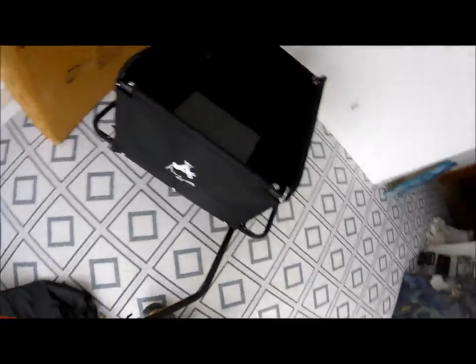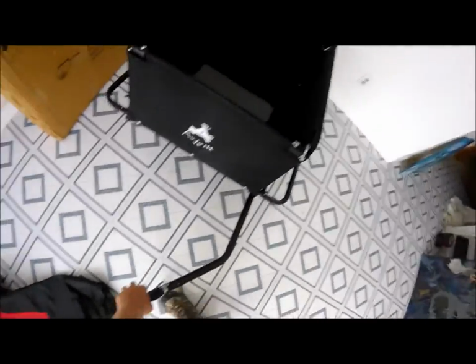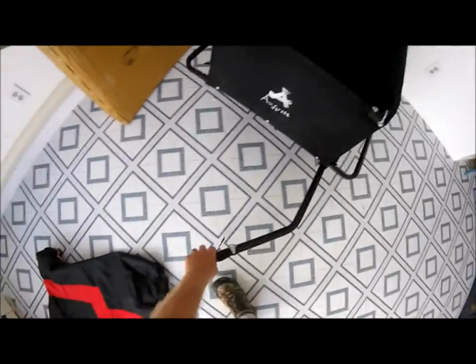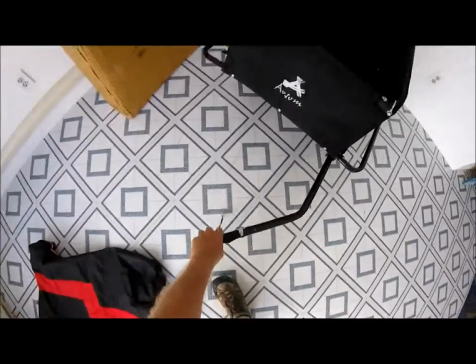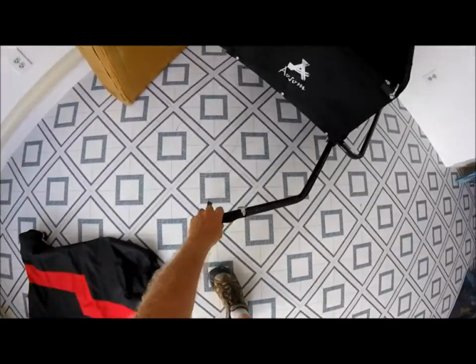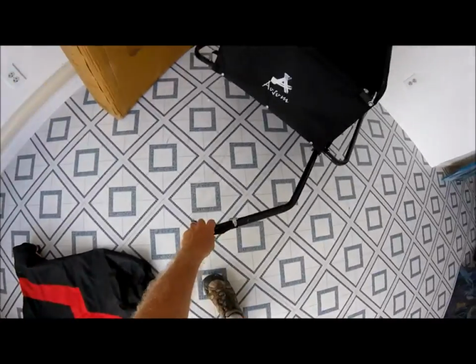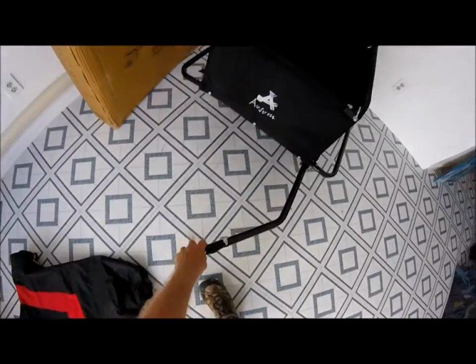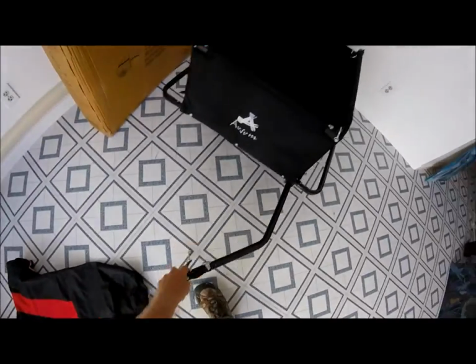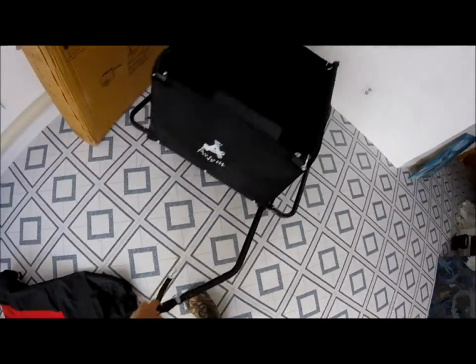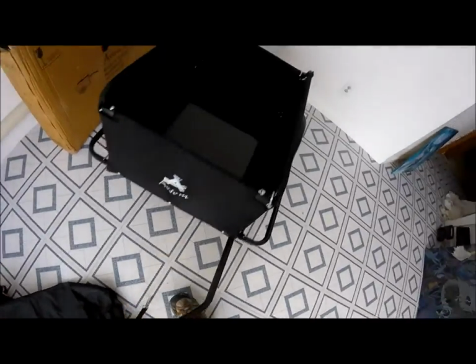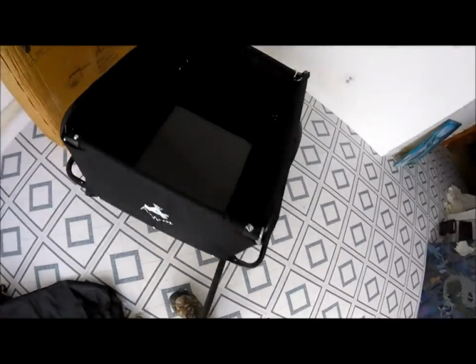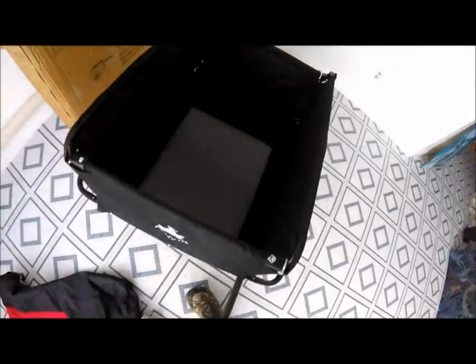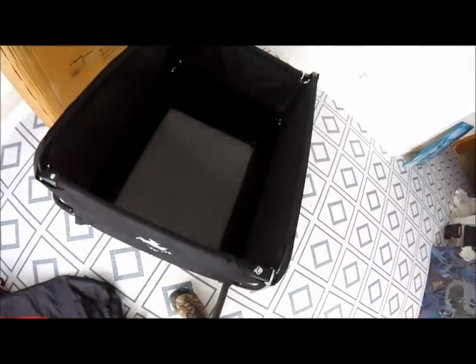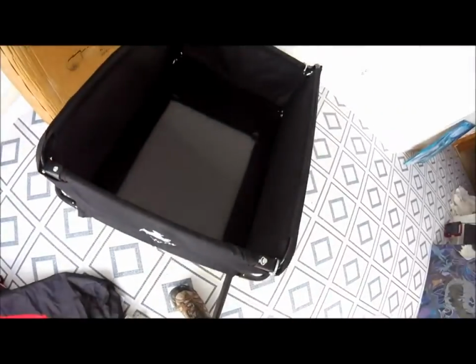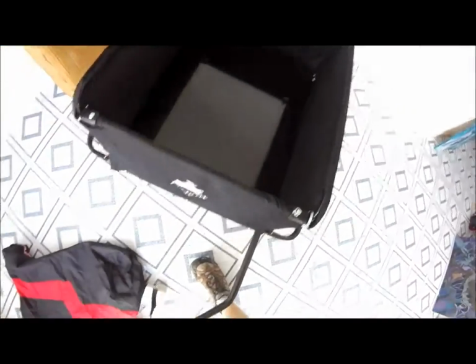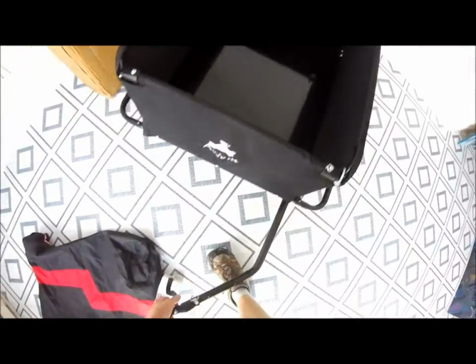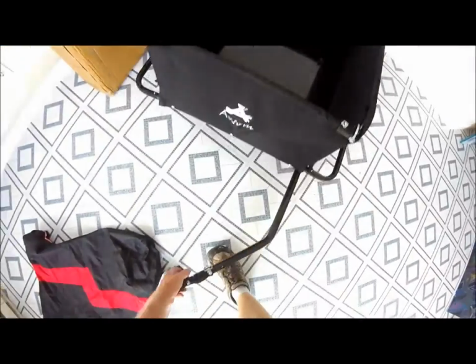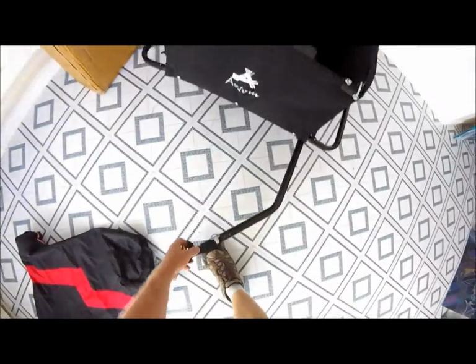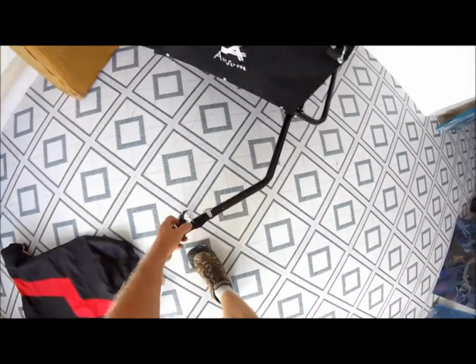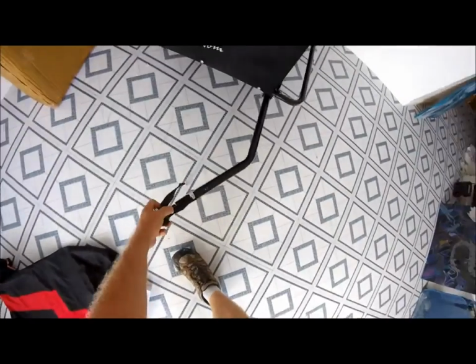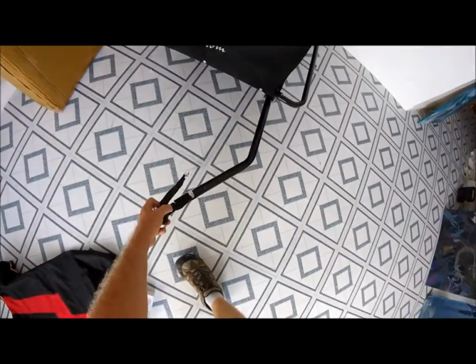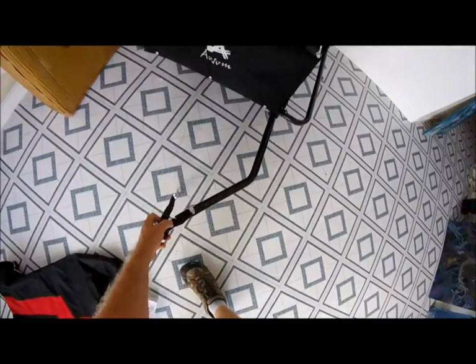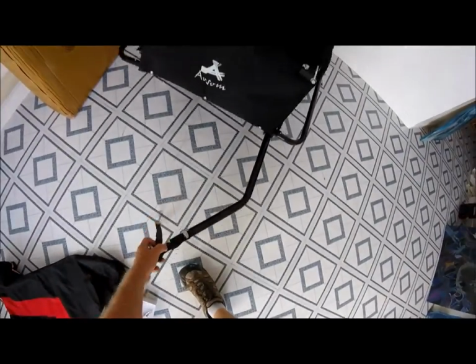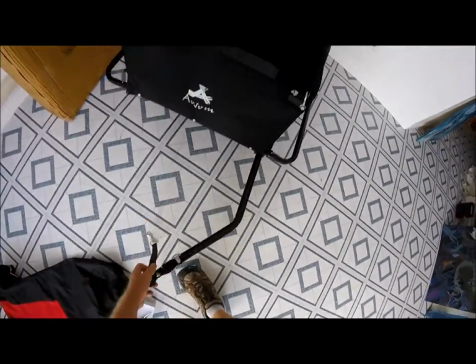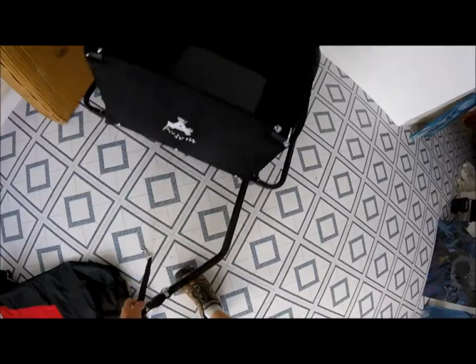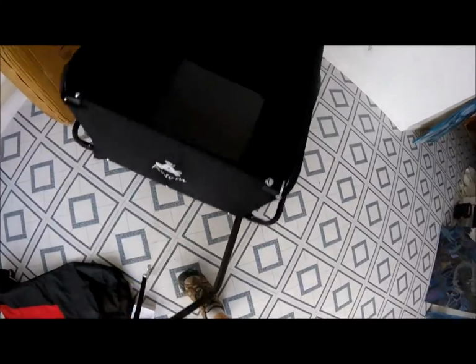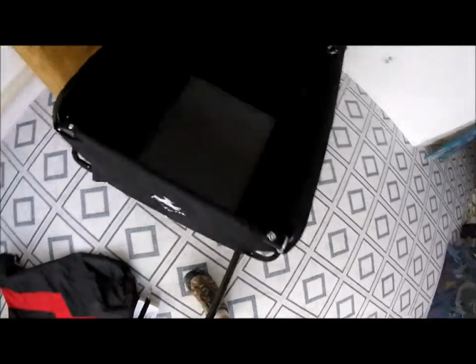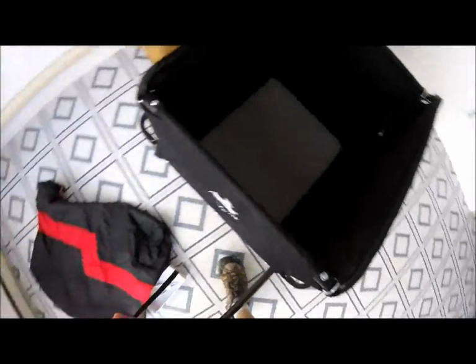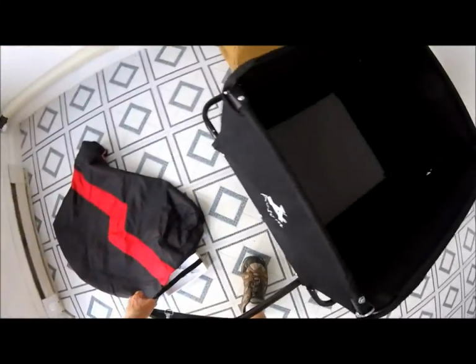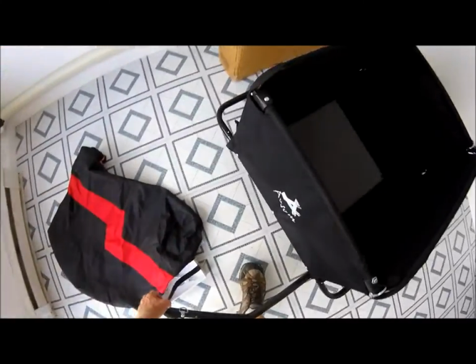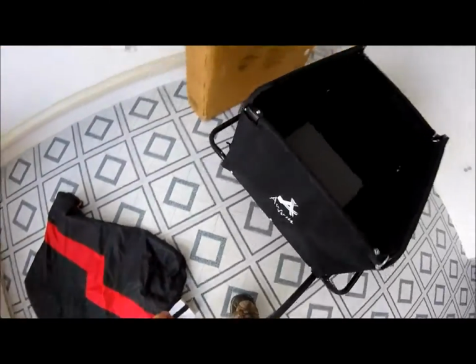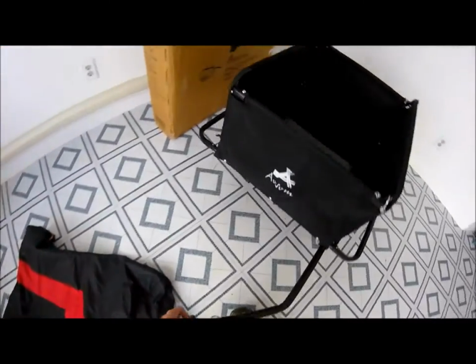It's a 39-pound trailer, but I tell you, it doesn't feel like a pound when you're pulling it back and forth.